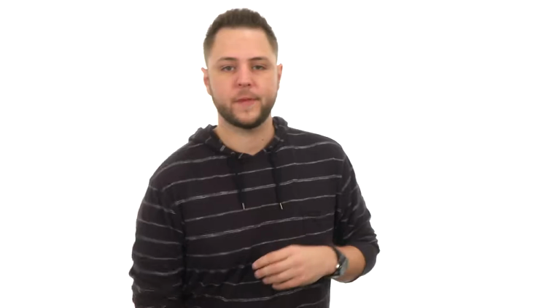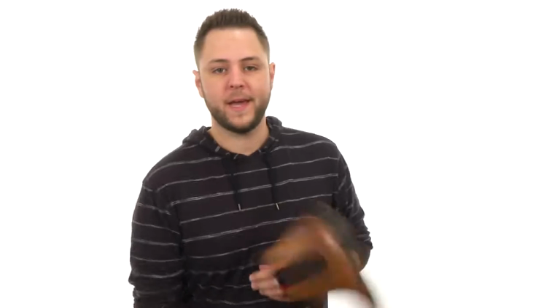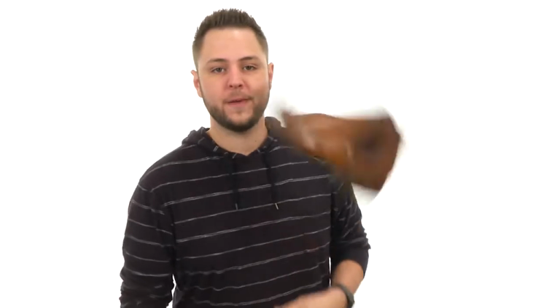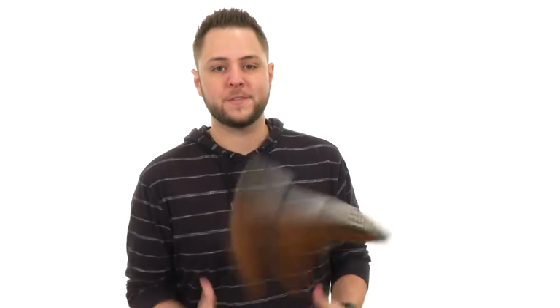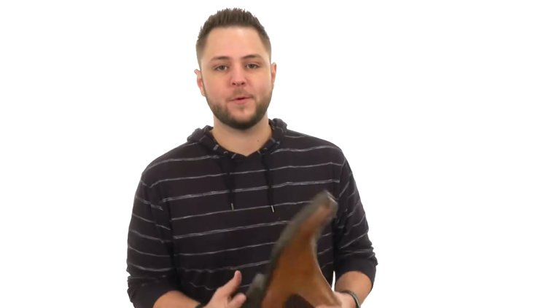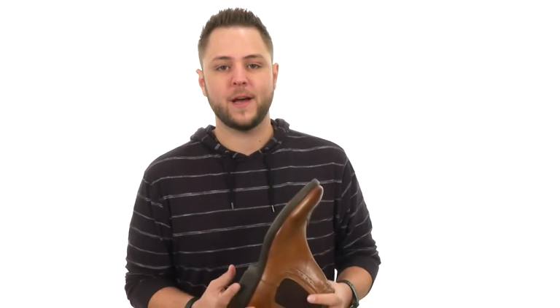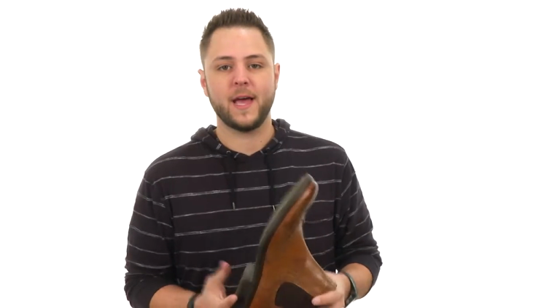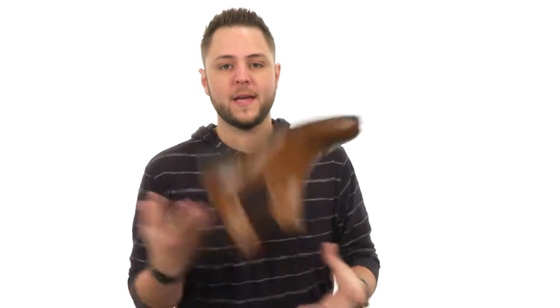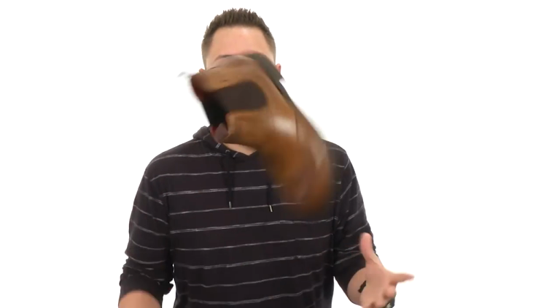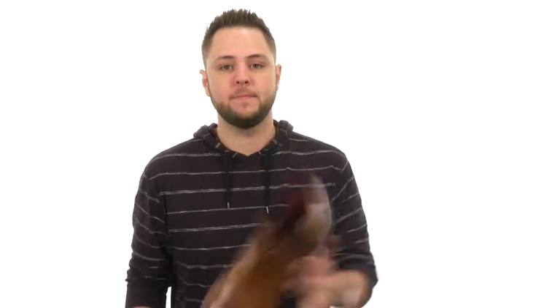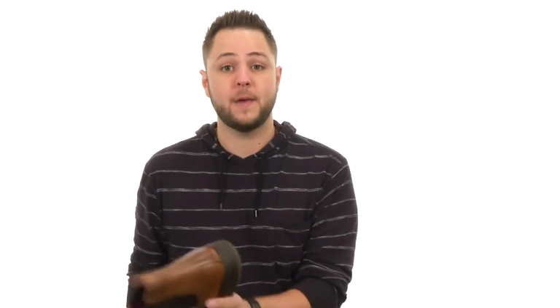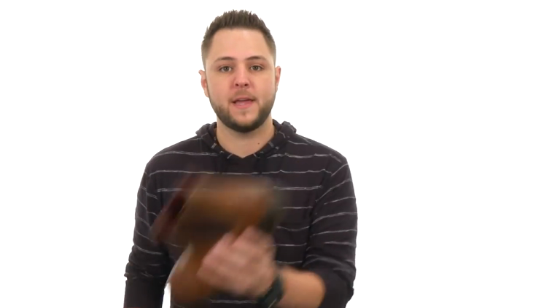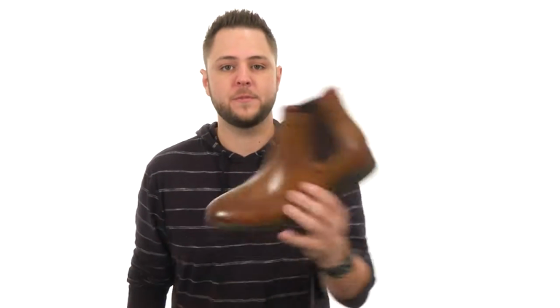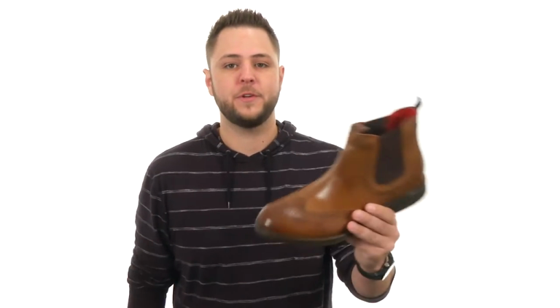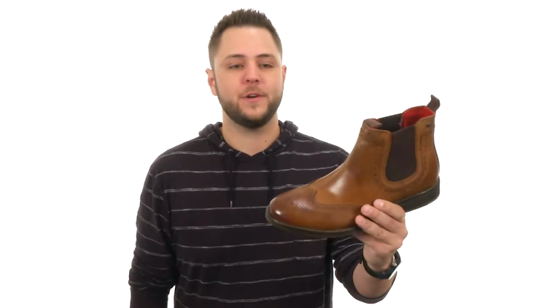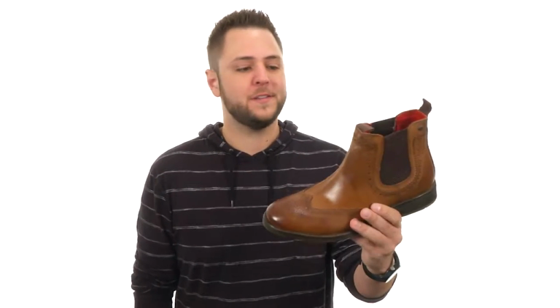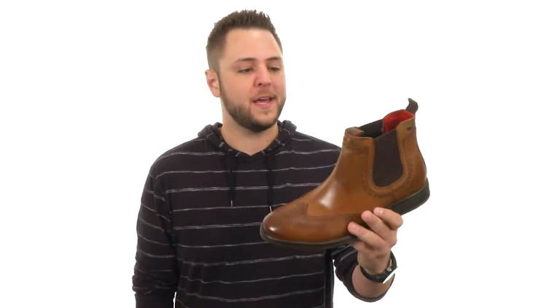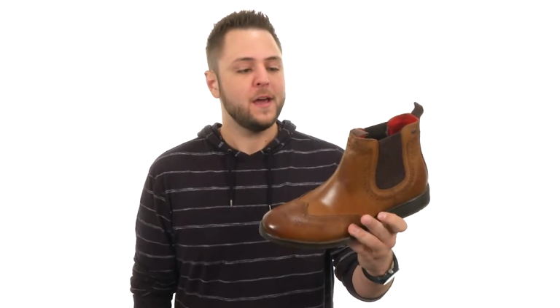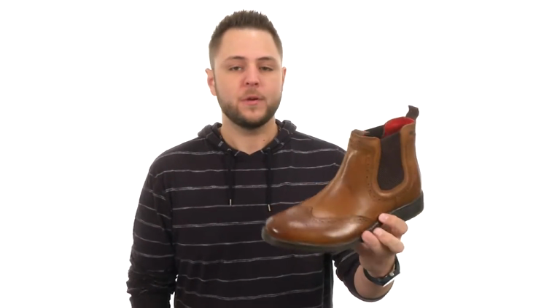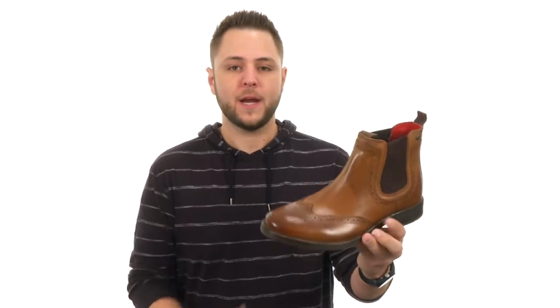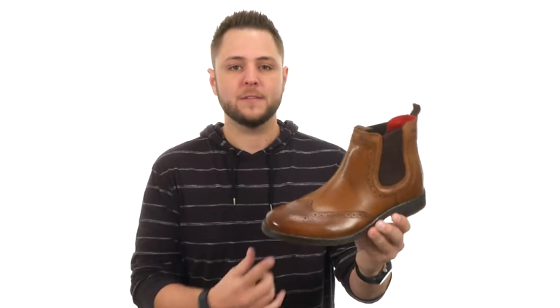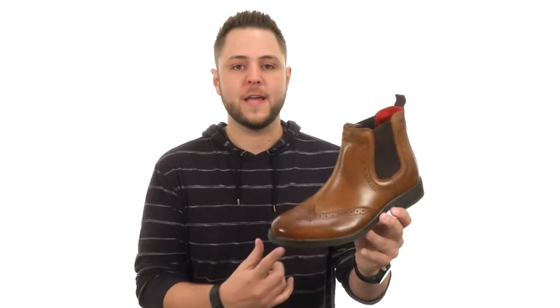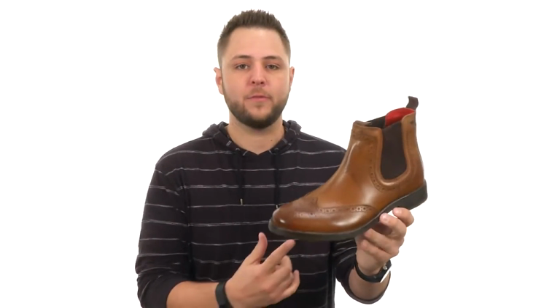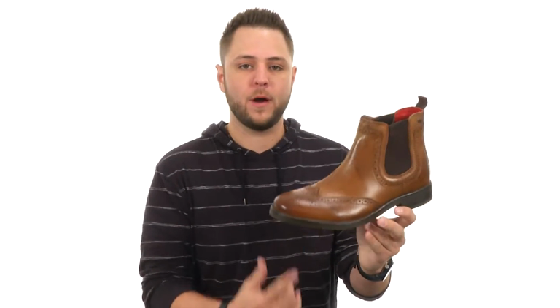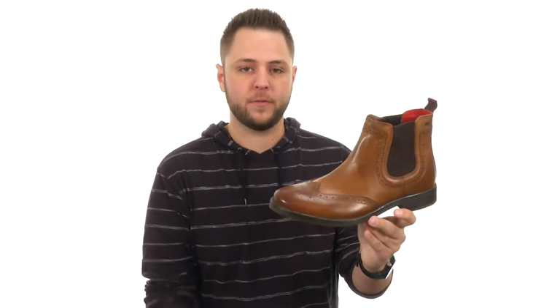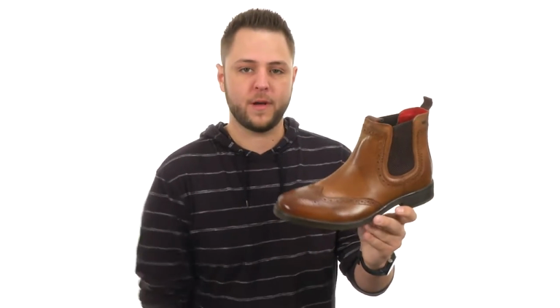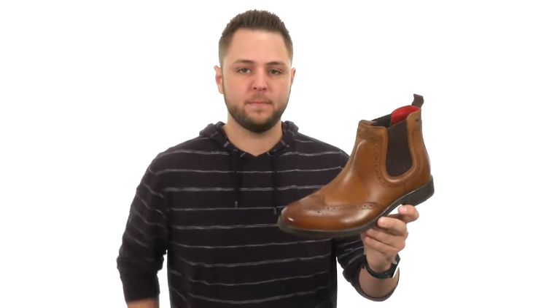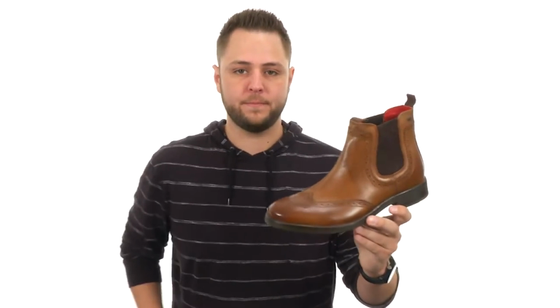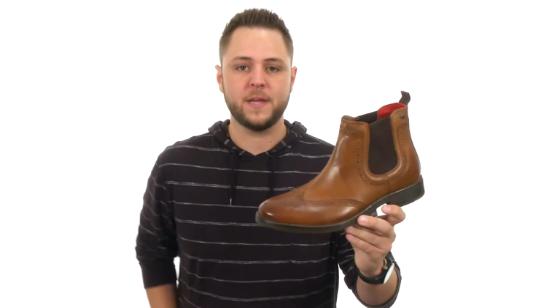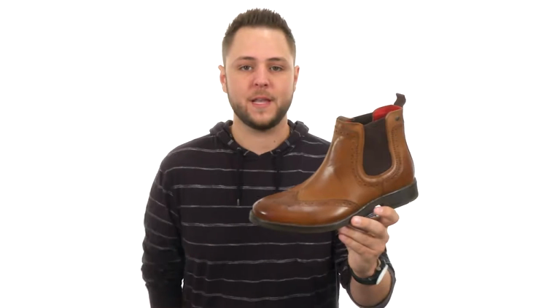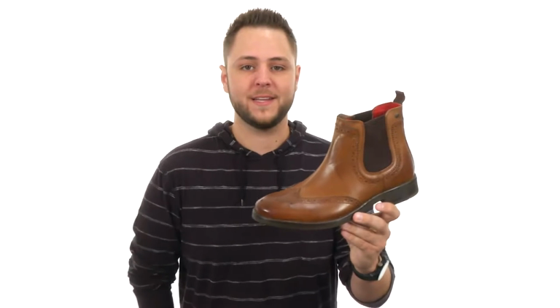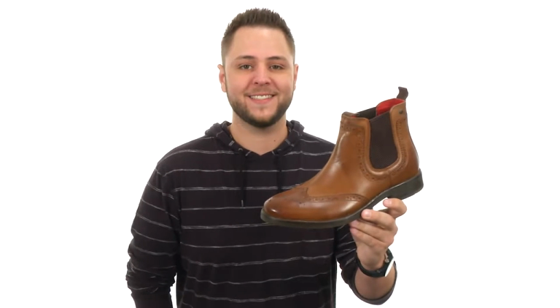Hey, what's going on guys? My name's Richard and today we're checking out Southwark from FaceLondon.